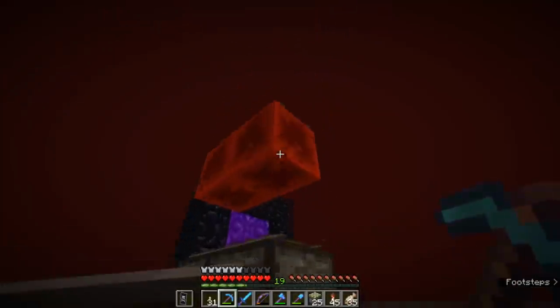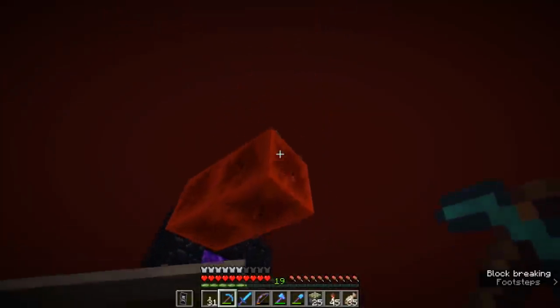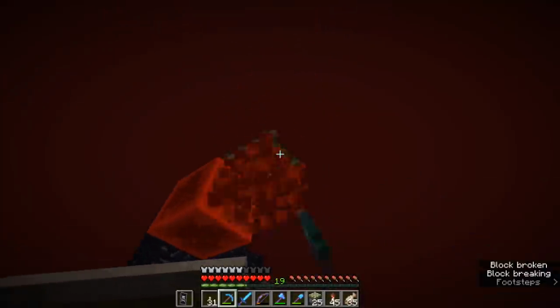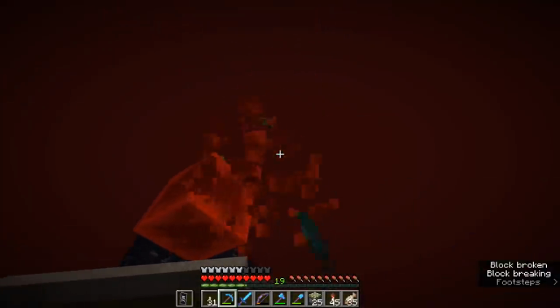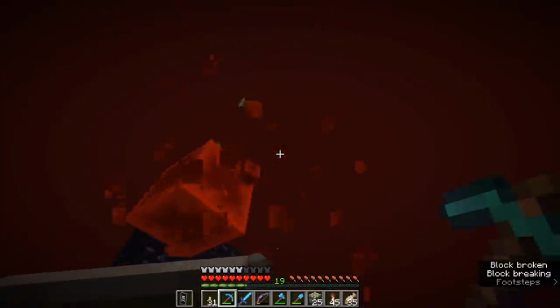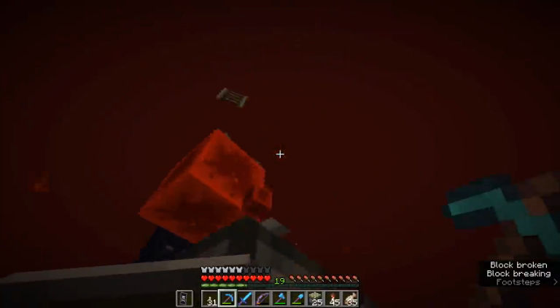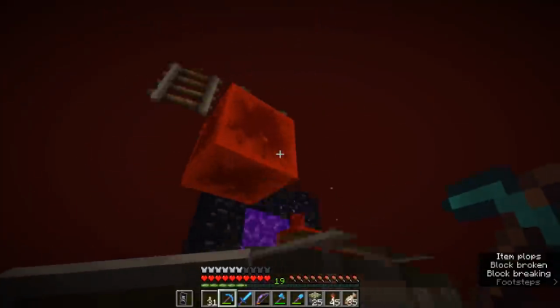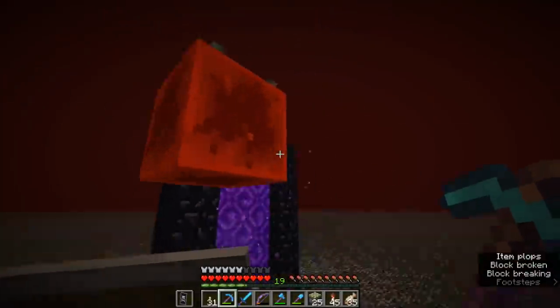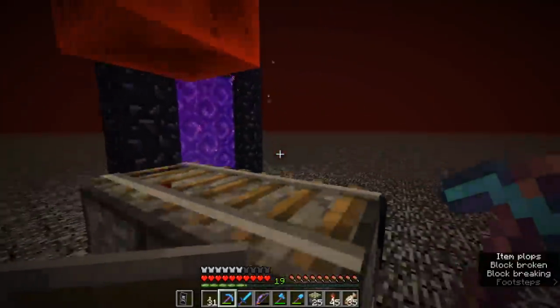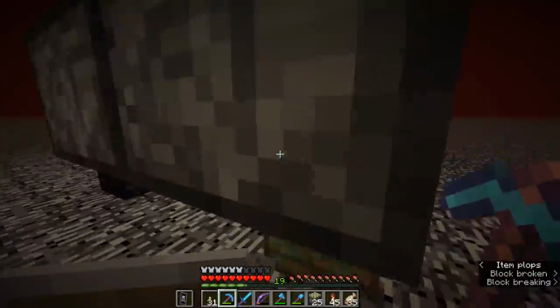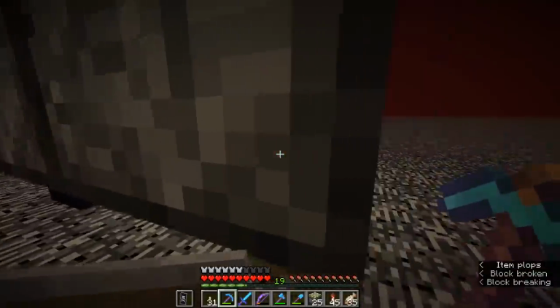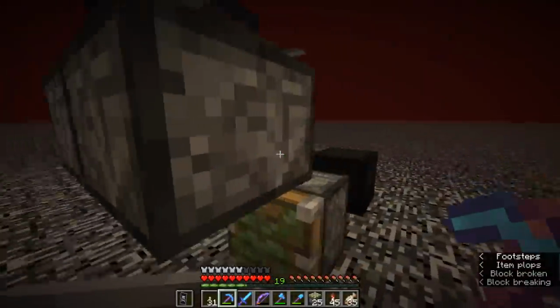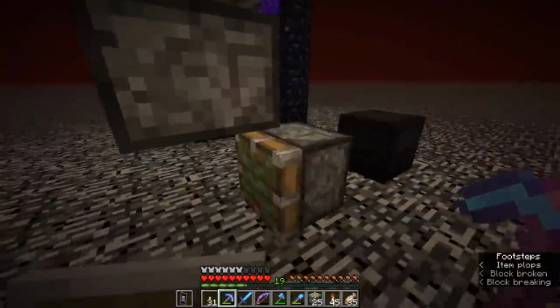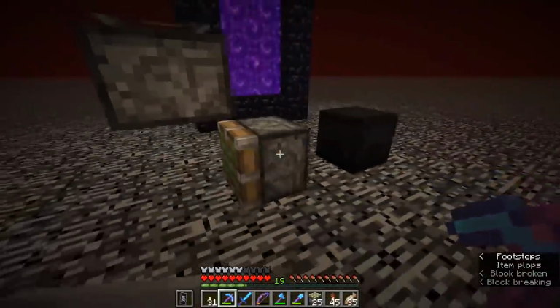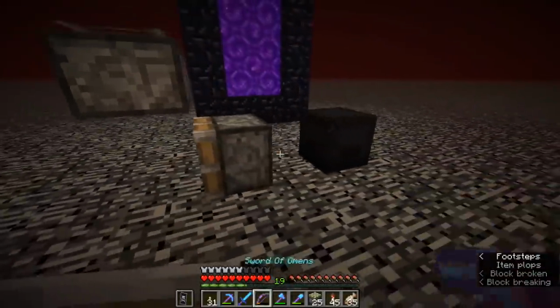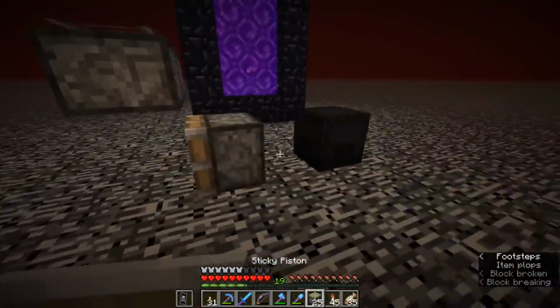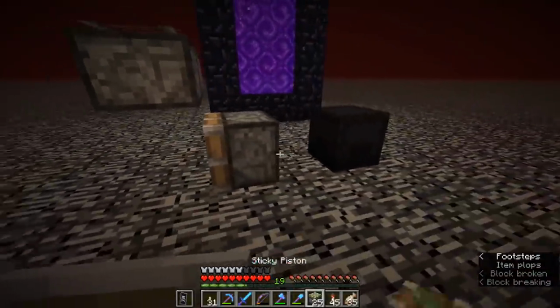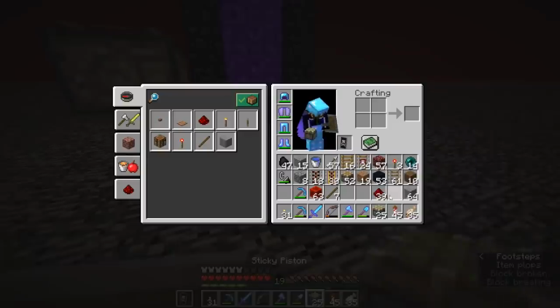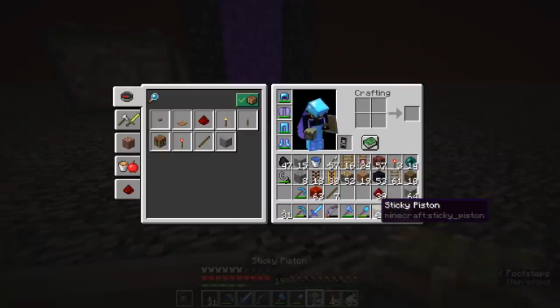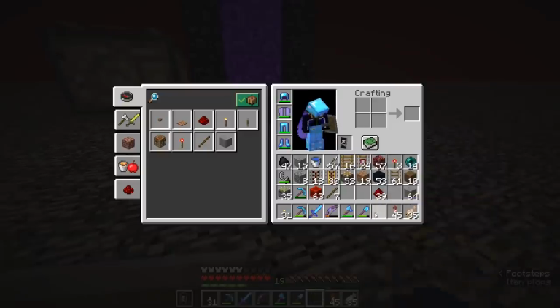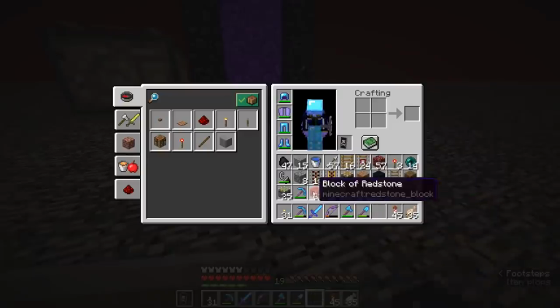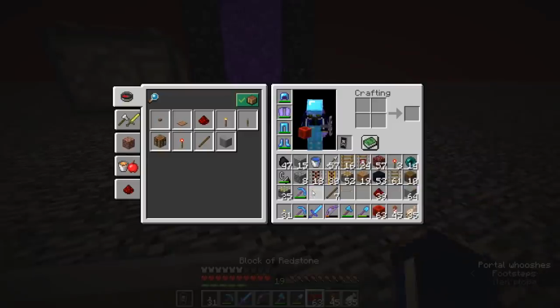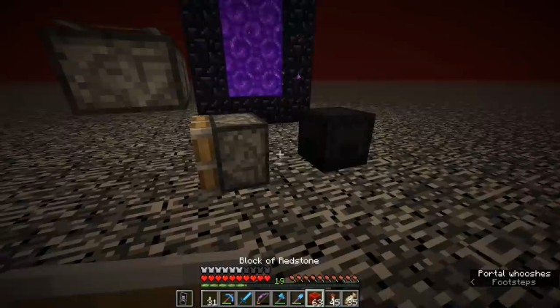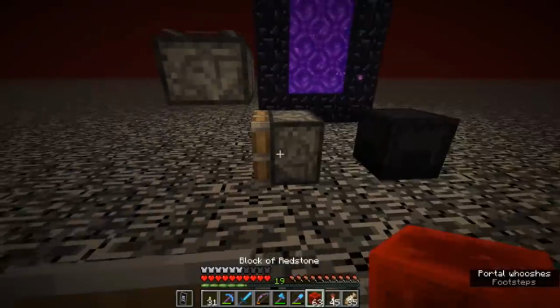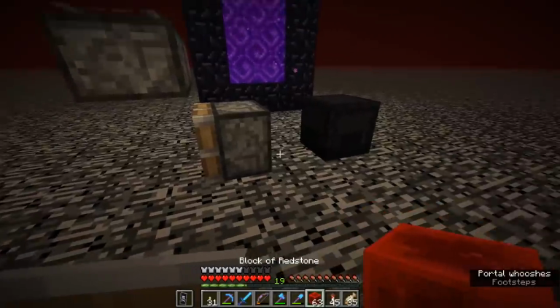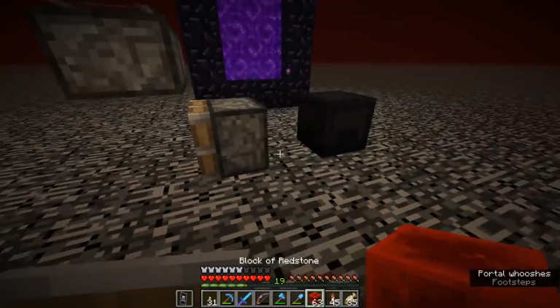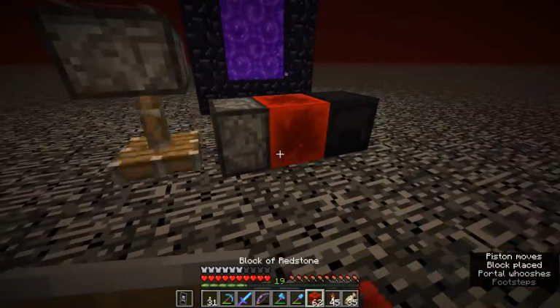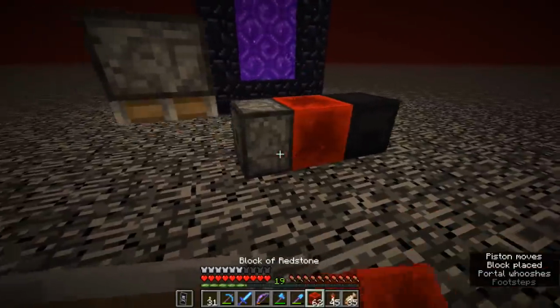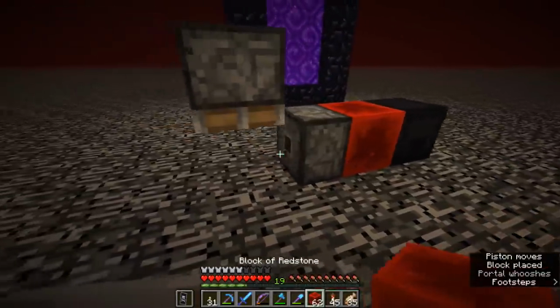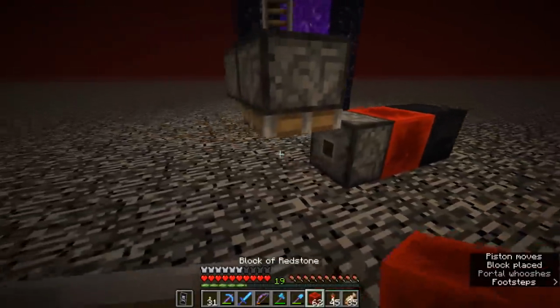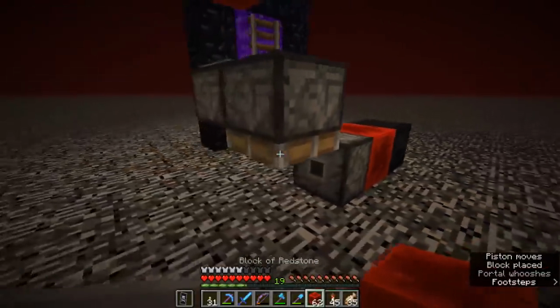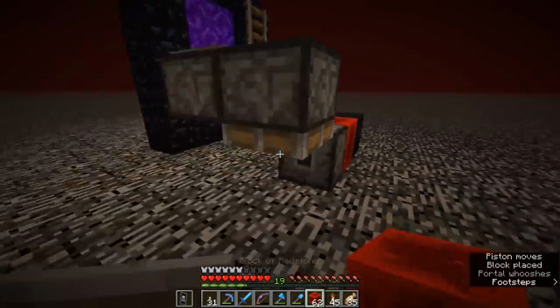We need to put two rails on top of these pistons, and then on top of that, place two redstone blocks. Then two rails need to go on top of those as well — two regular rails on top.